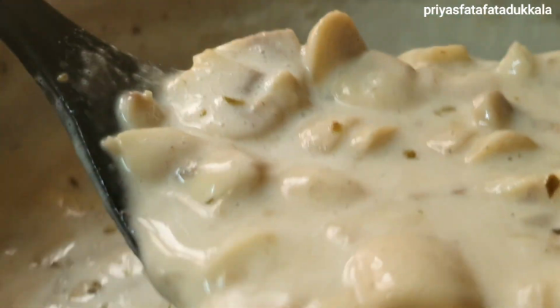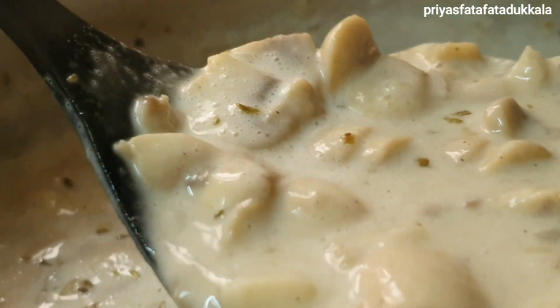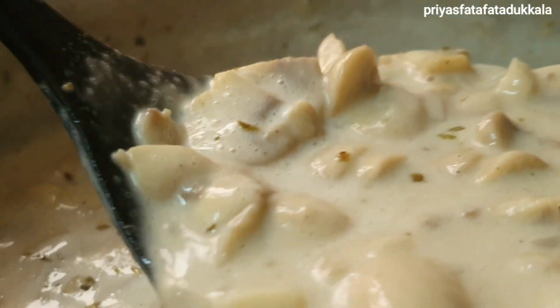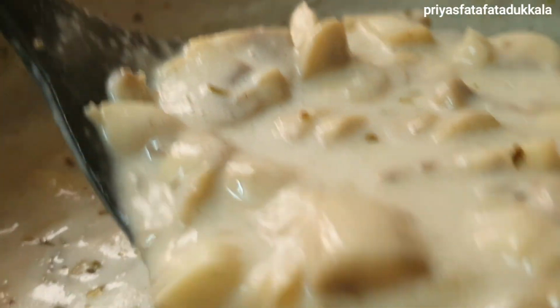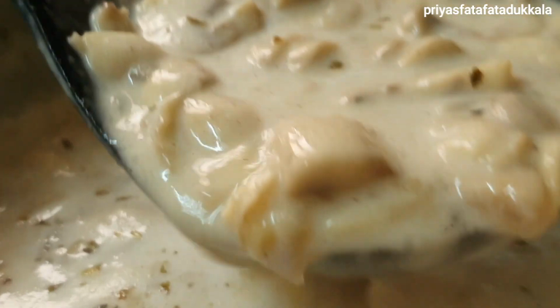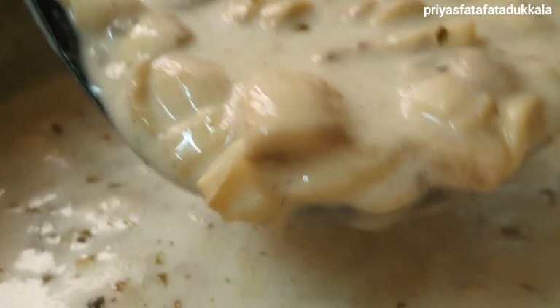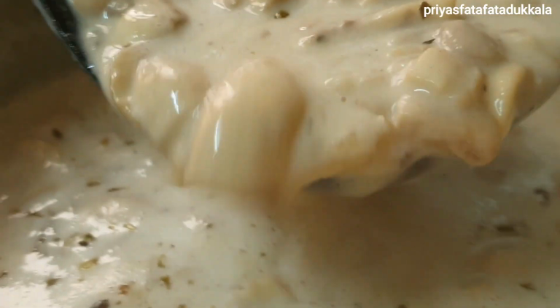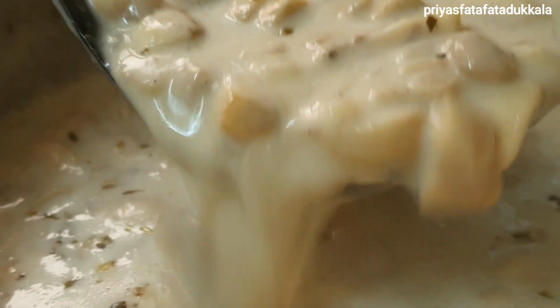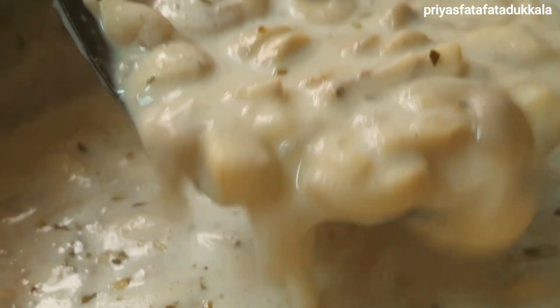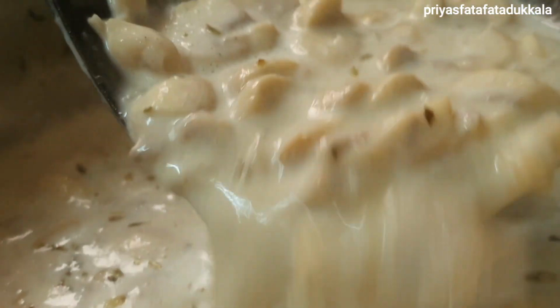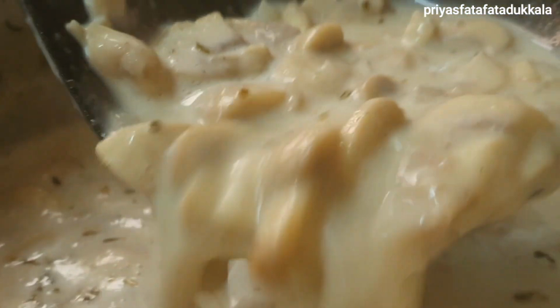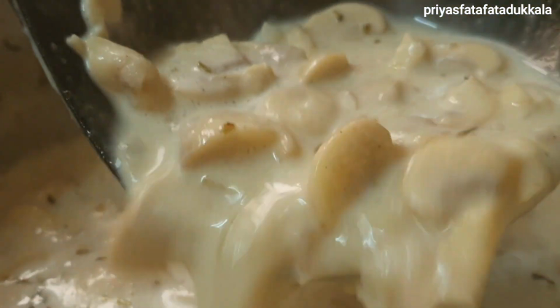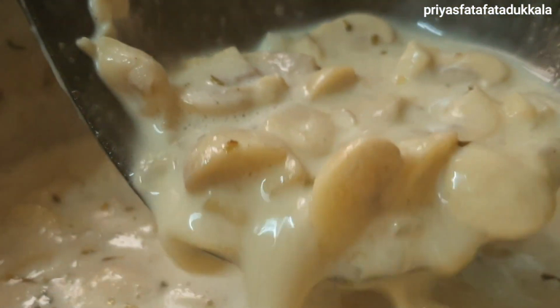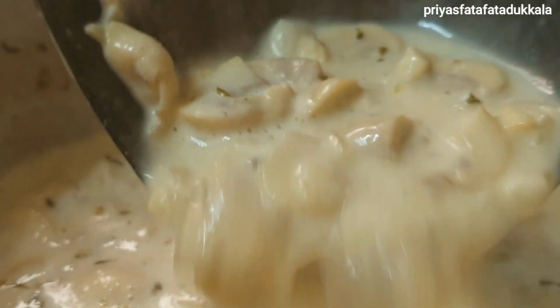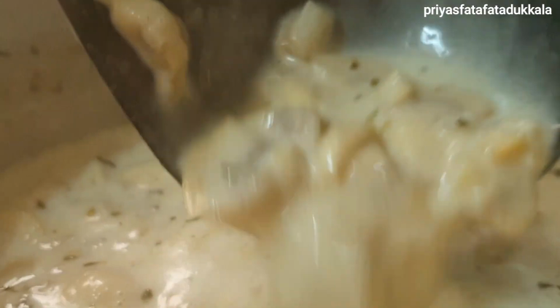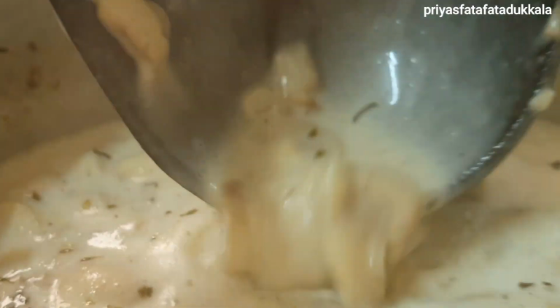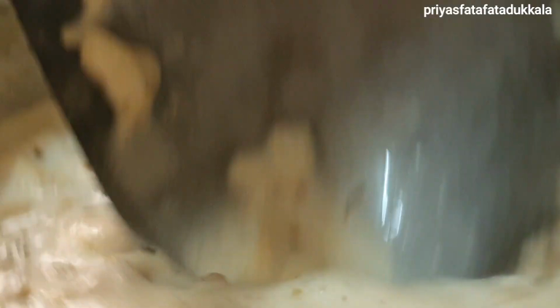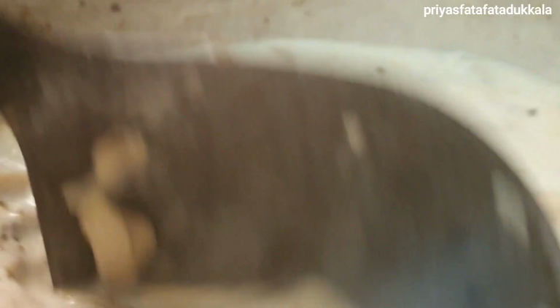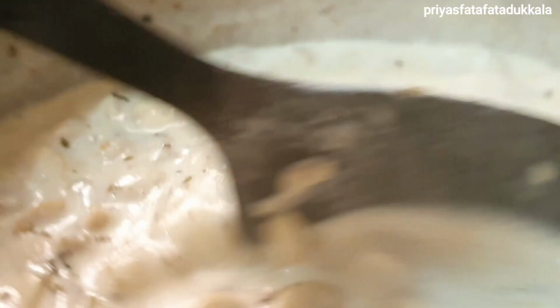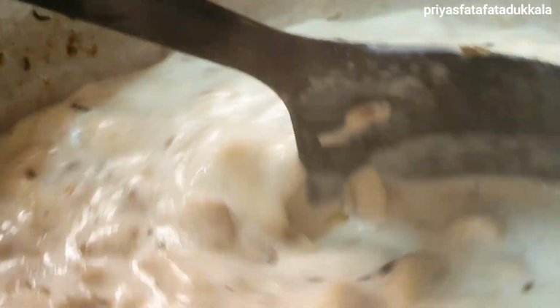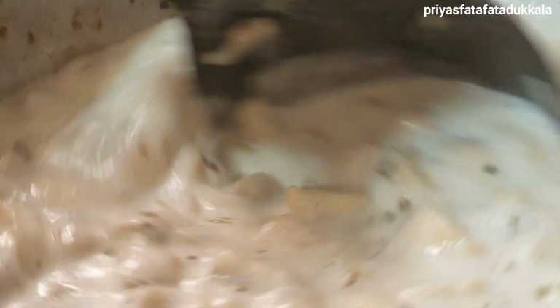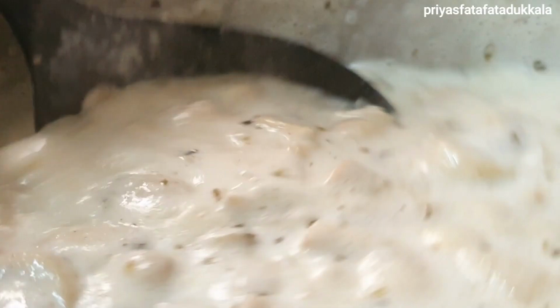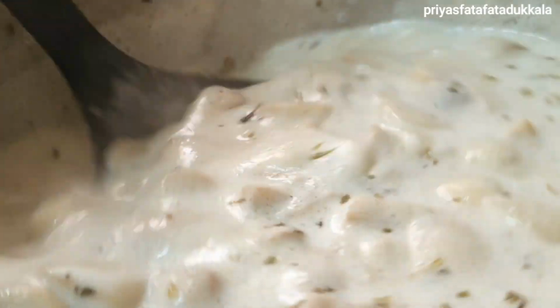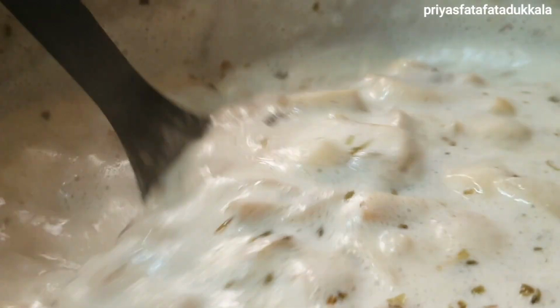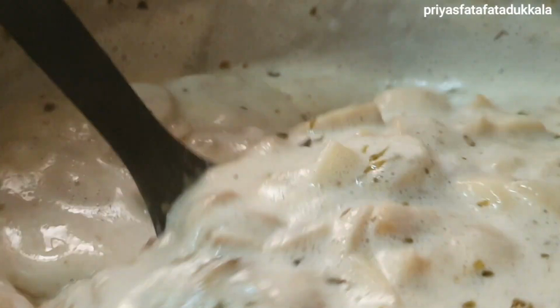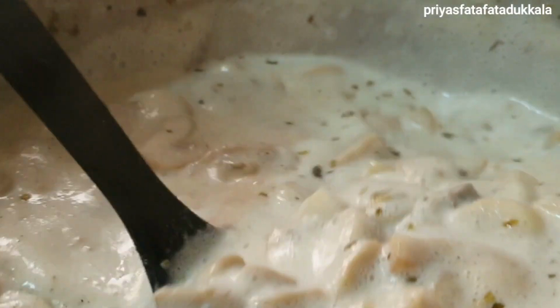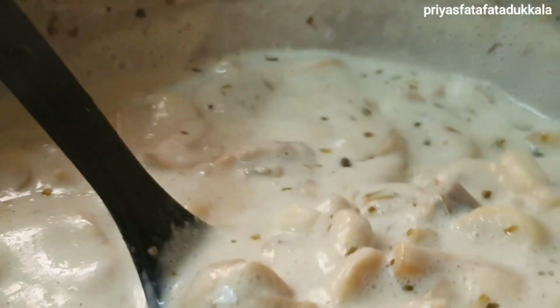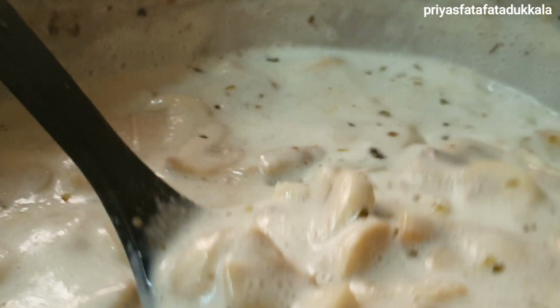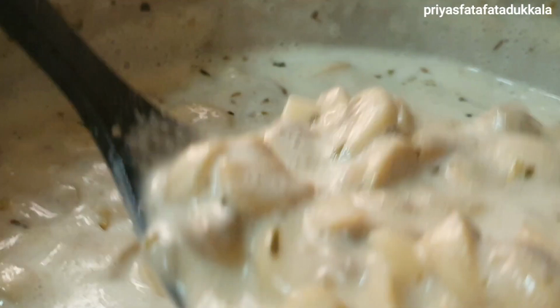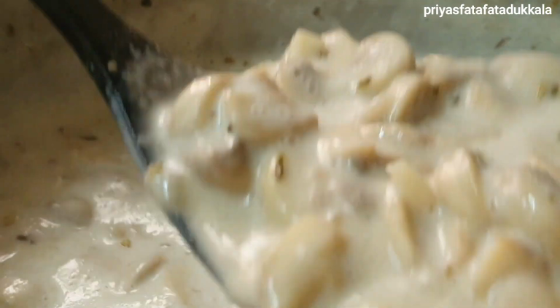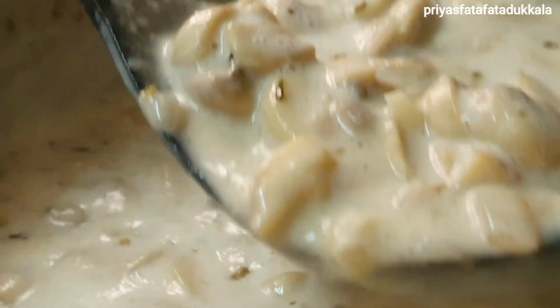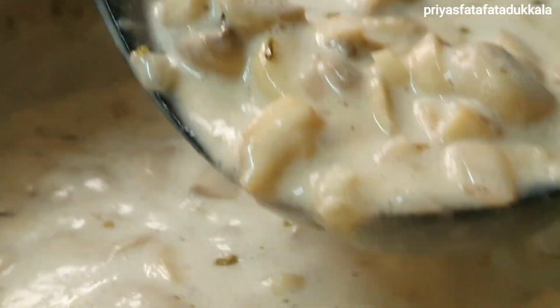Our cream of mushroom soup is ready to serve. I hope you all enjoyed my video.